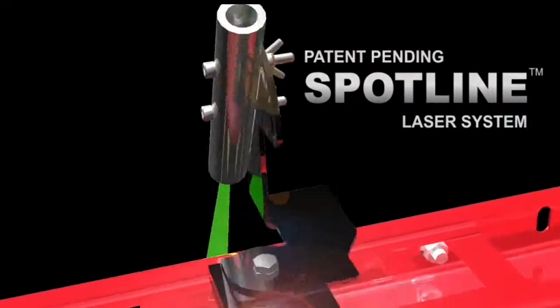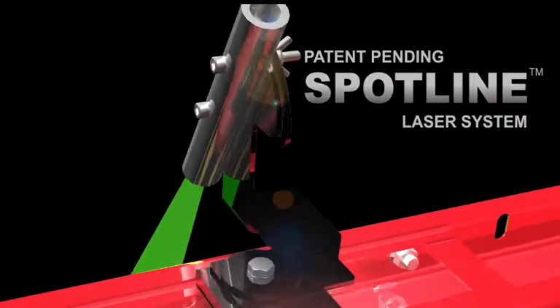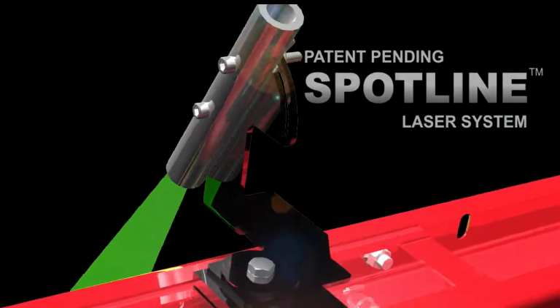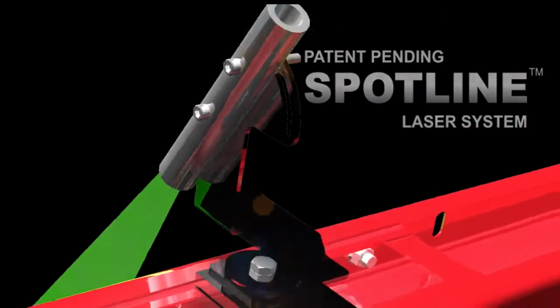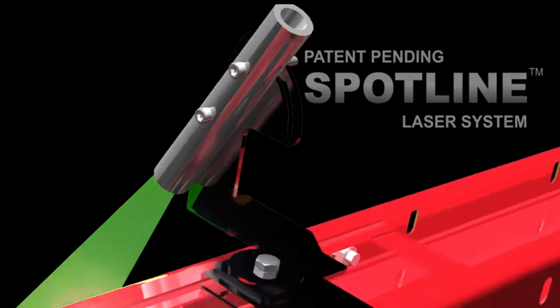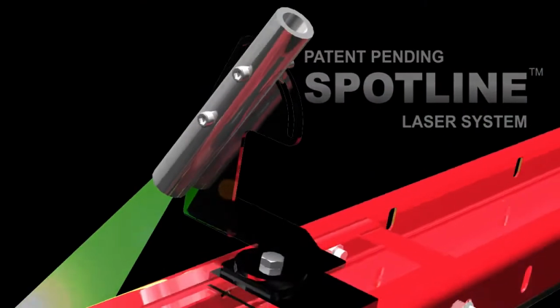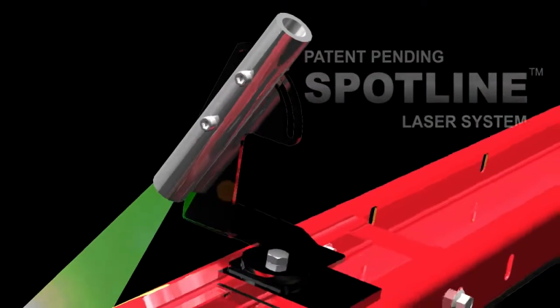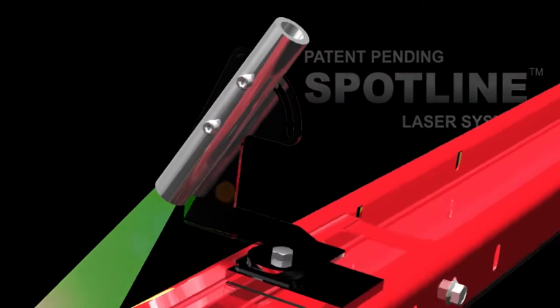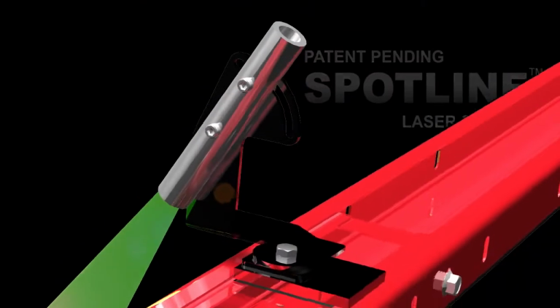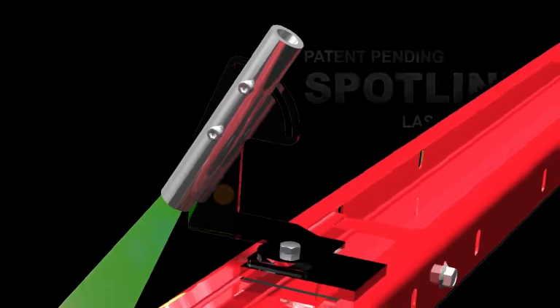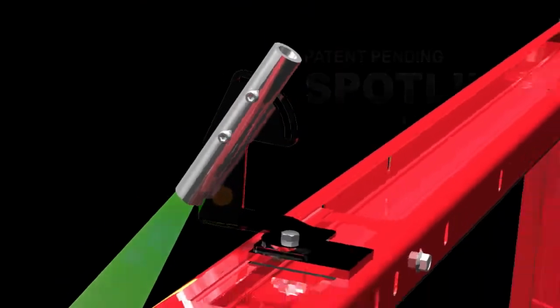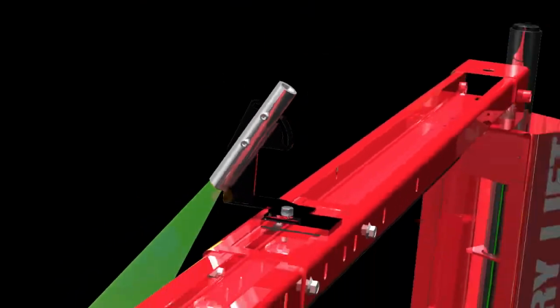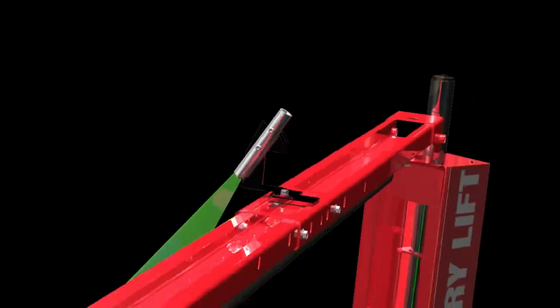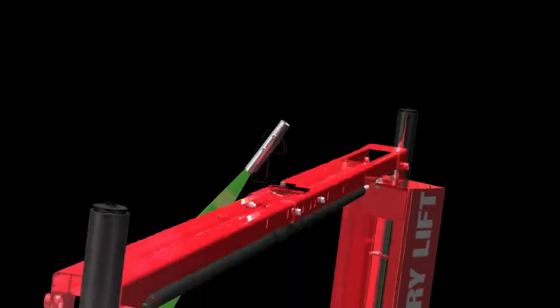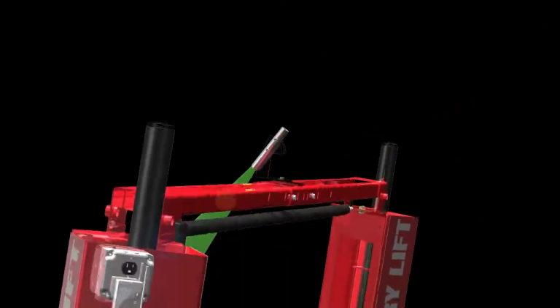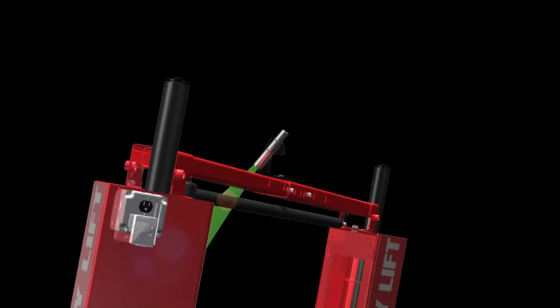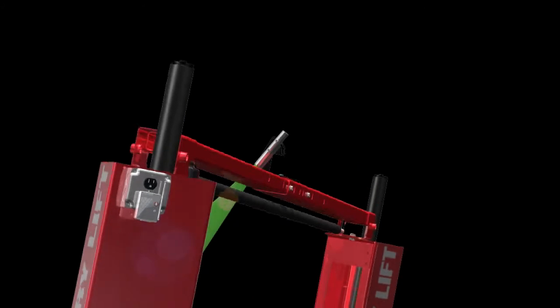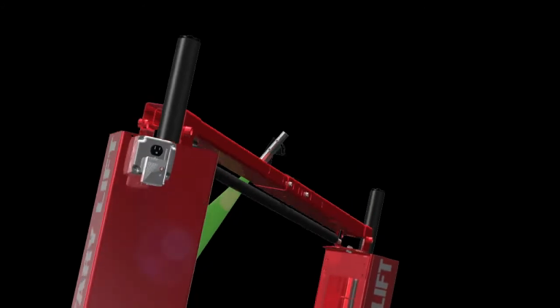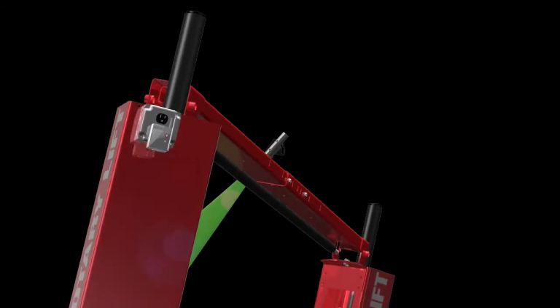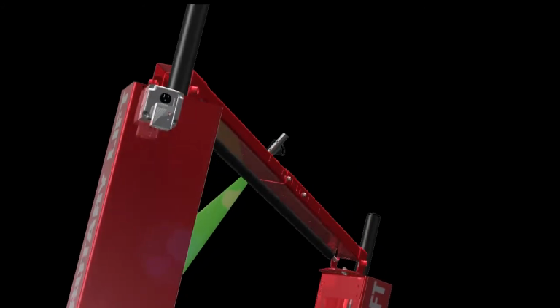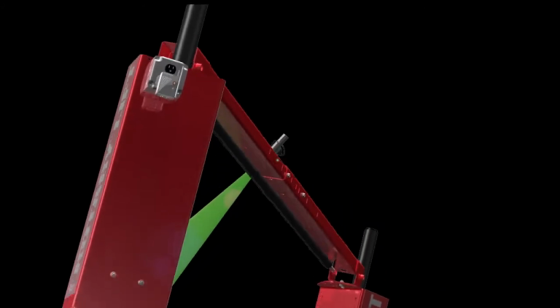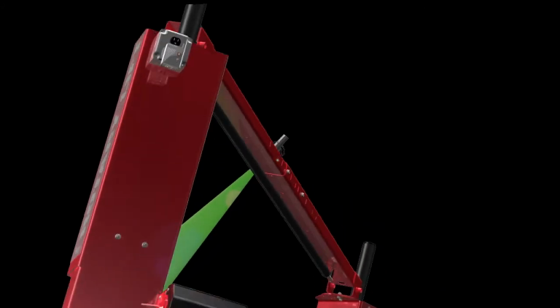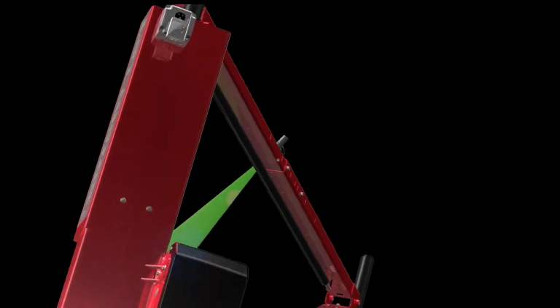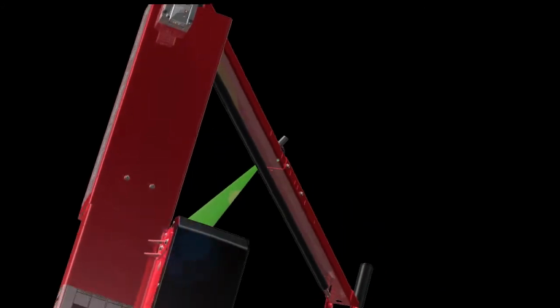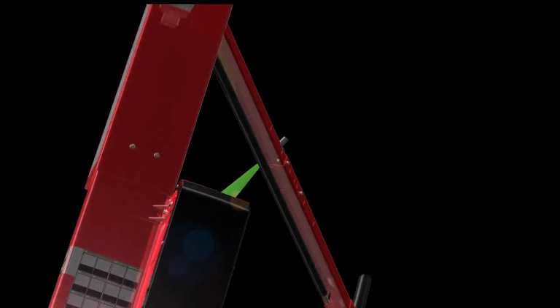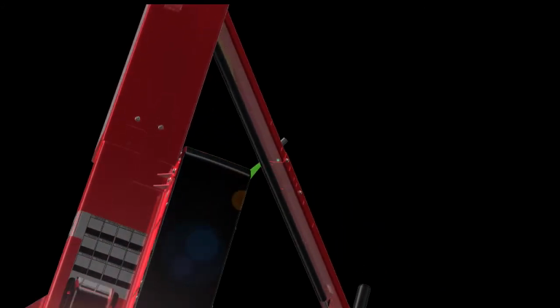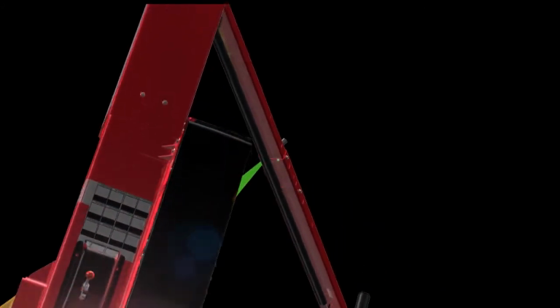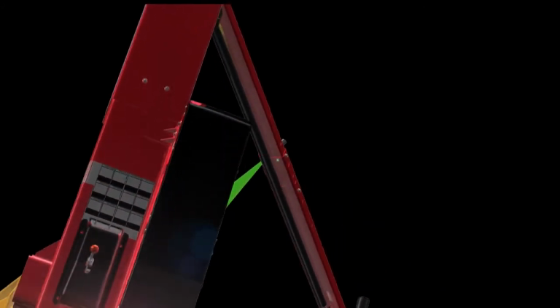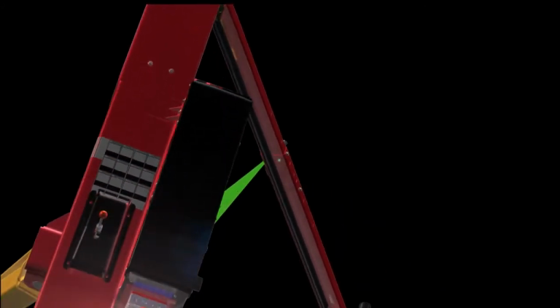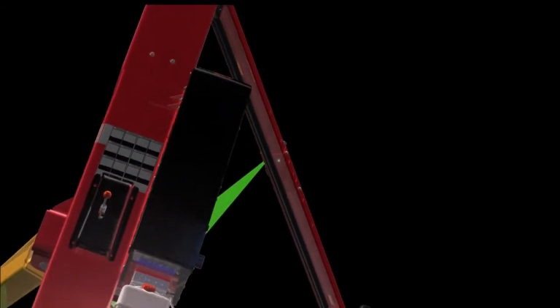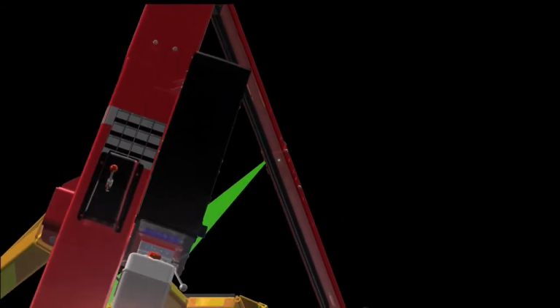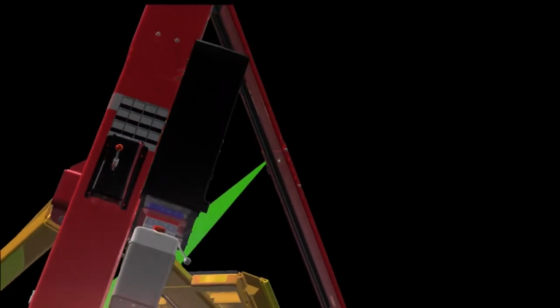Shockwave-equipped RotaryLifts include the innovative SpotLine laser system, so technicians are now able to center vehicles quickly and accurately — the first time, every time.